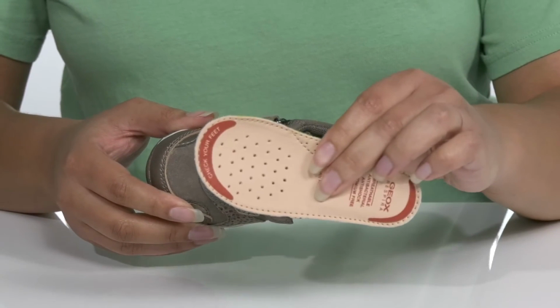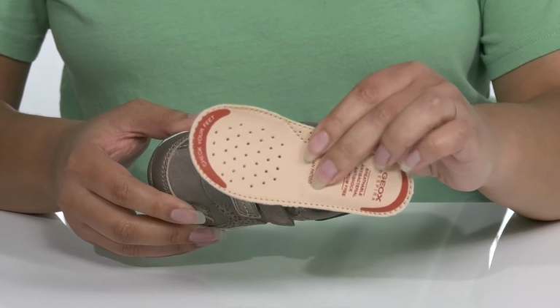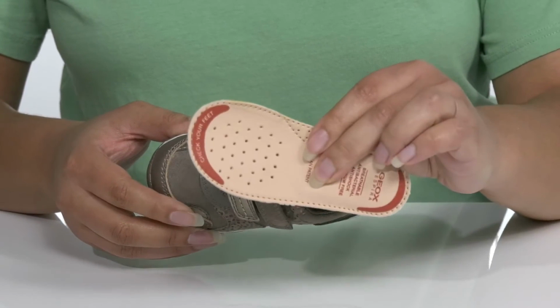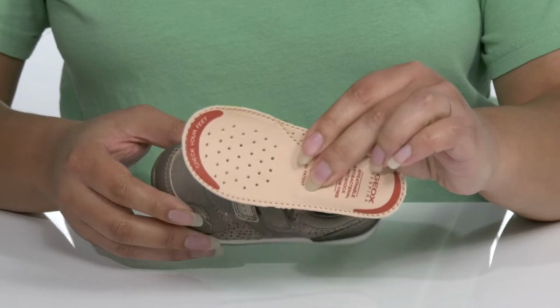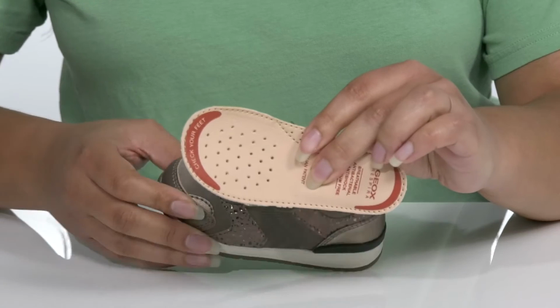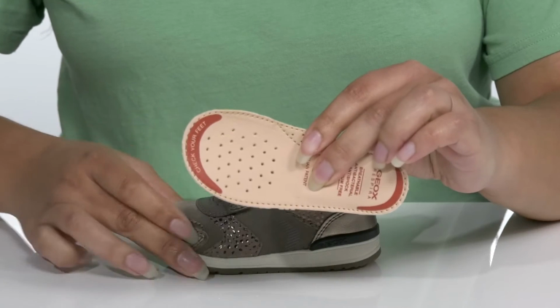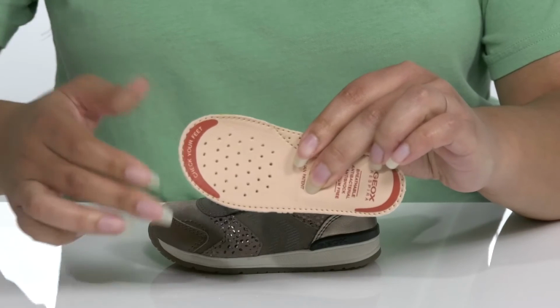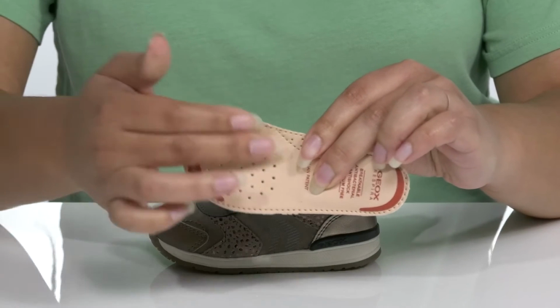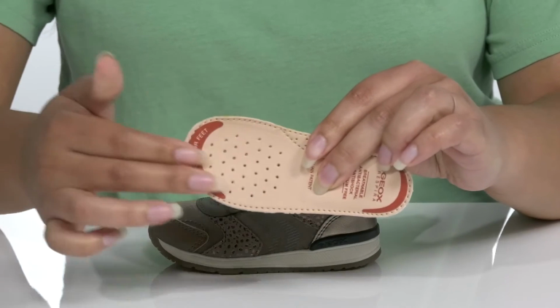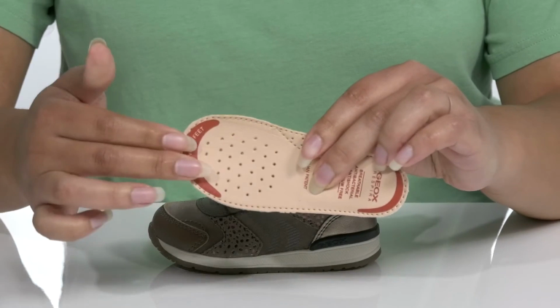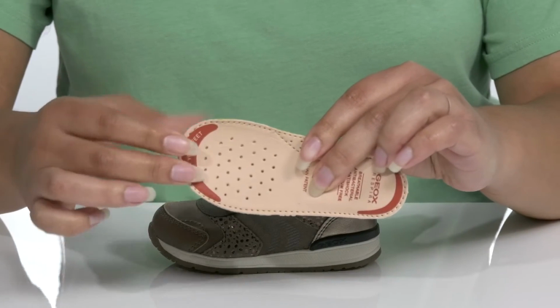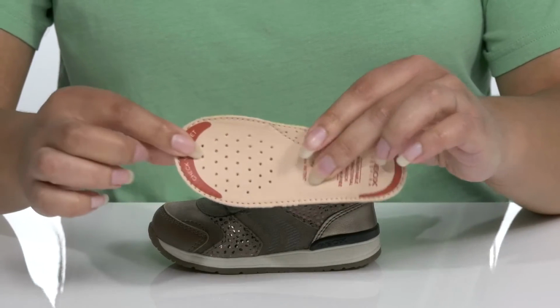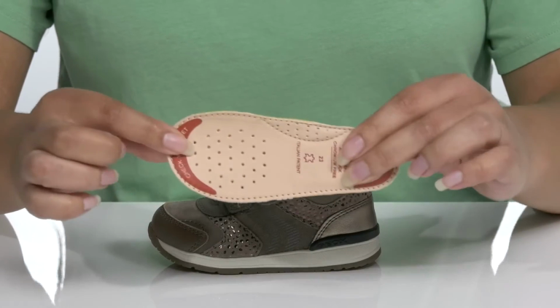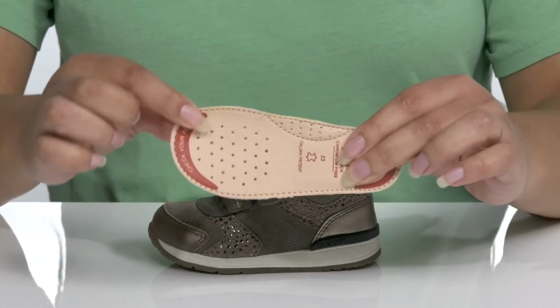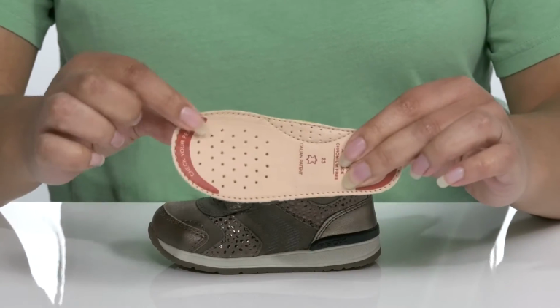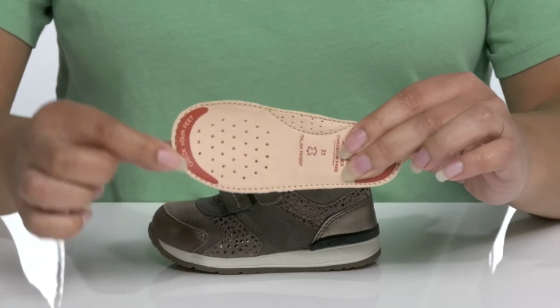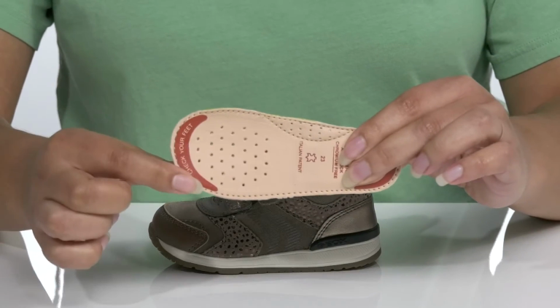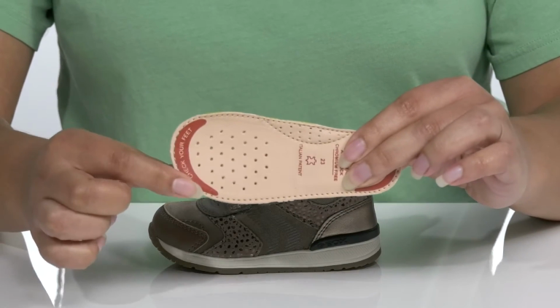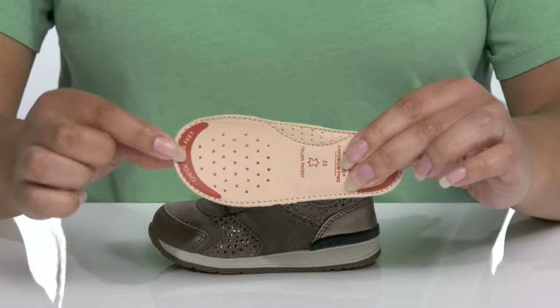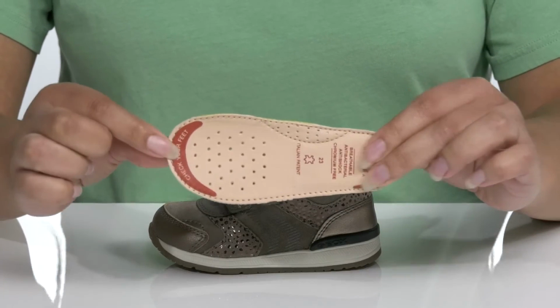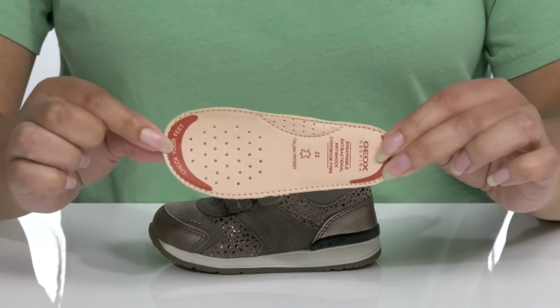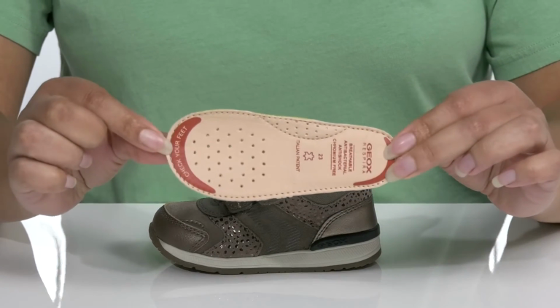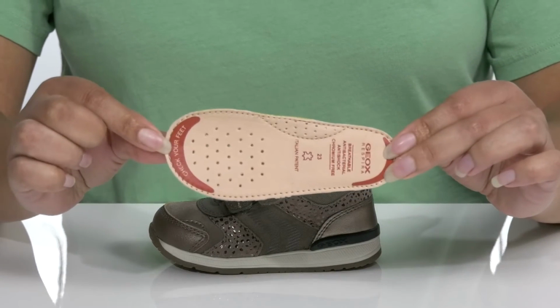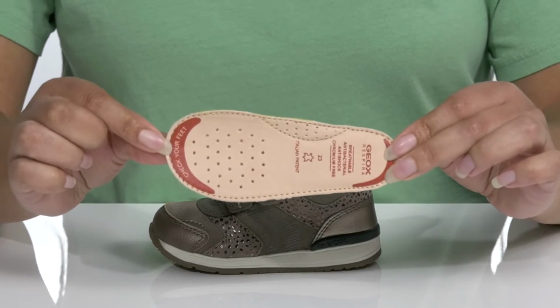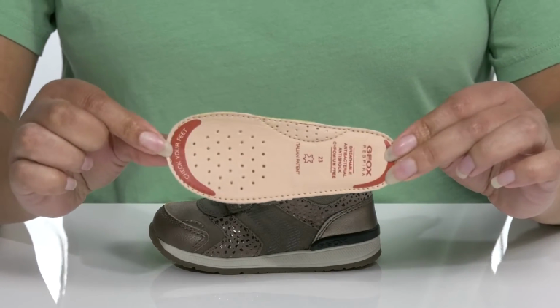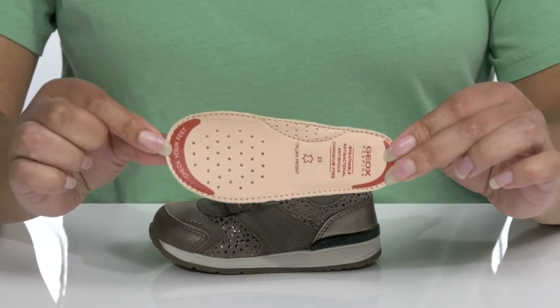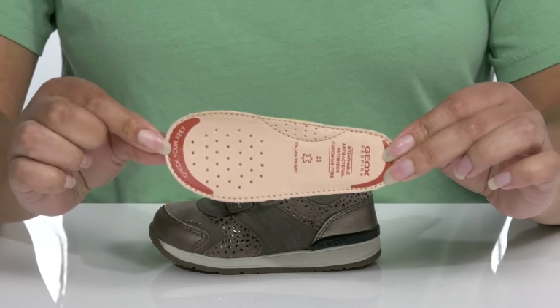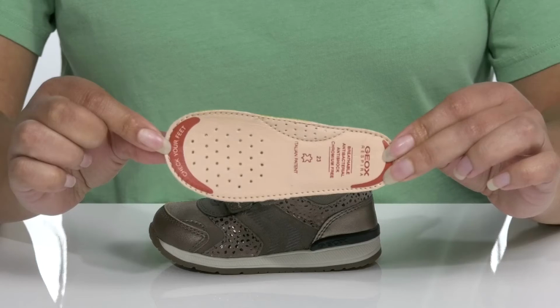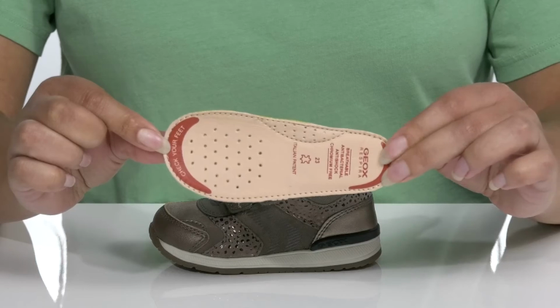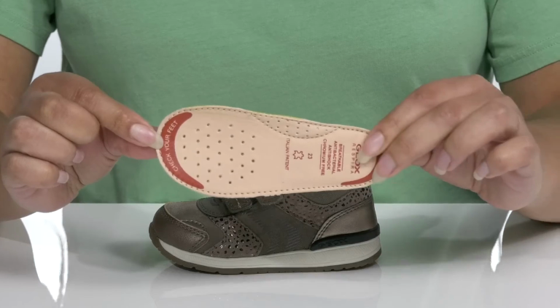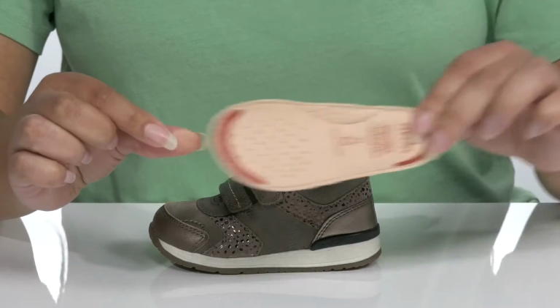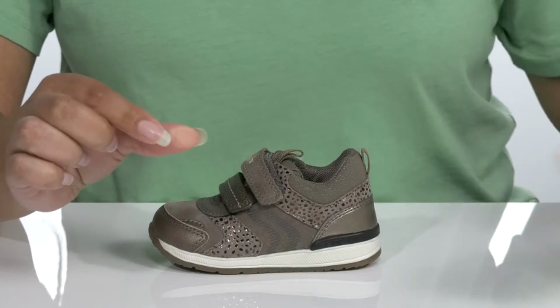There is a removable footbed that is cushioned with perforations for breathability, and an indicator at the toe letting you know it's time to get them a bigger size.